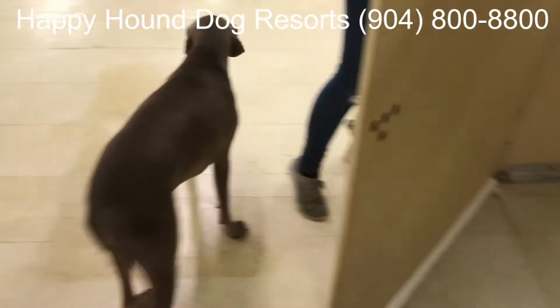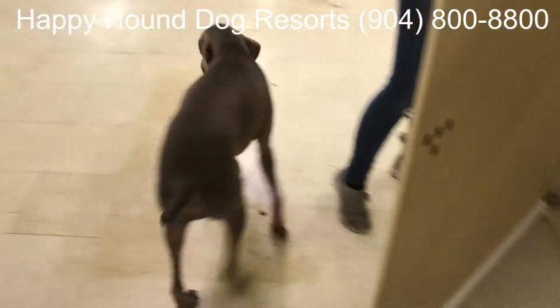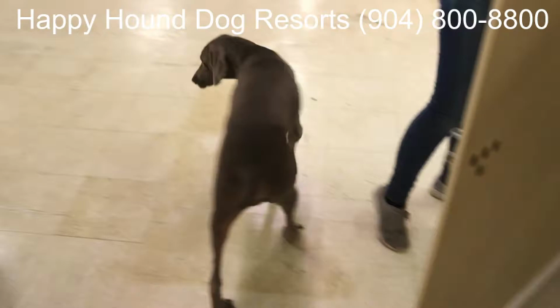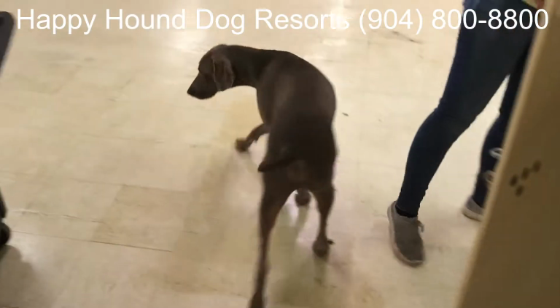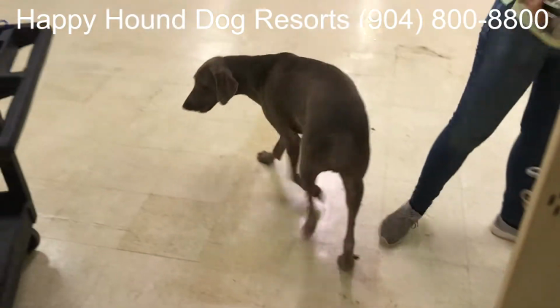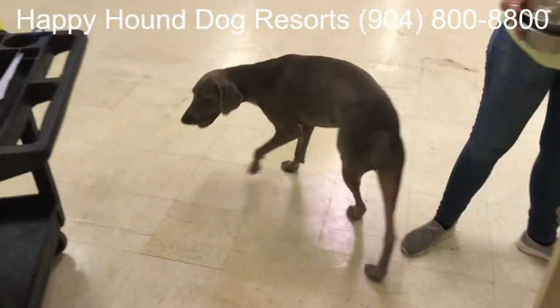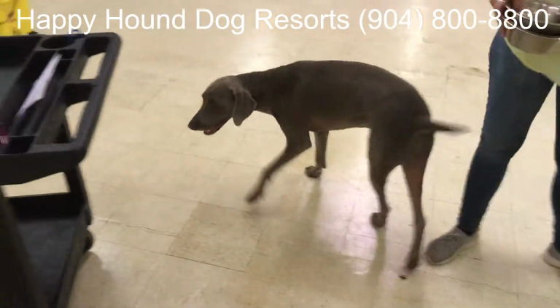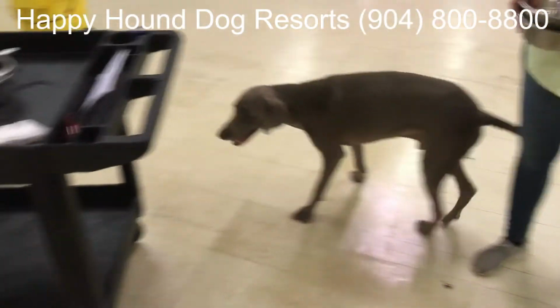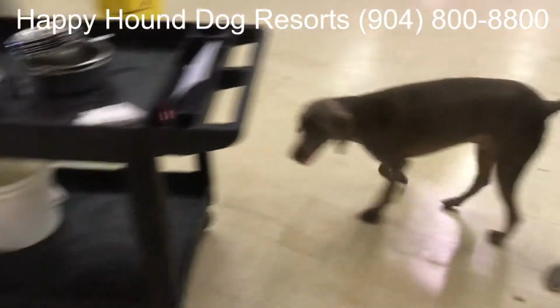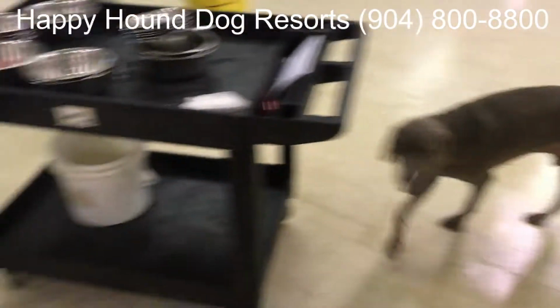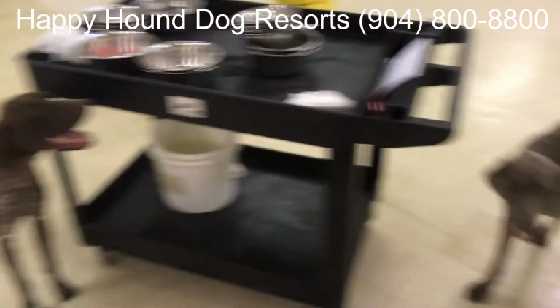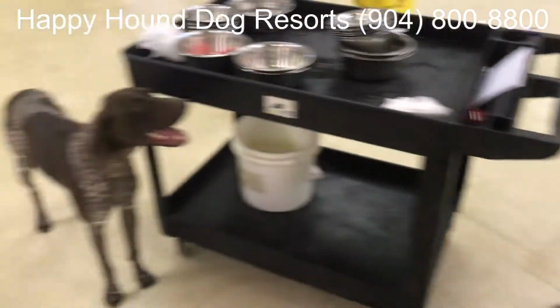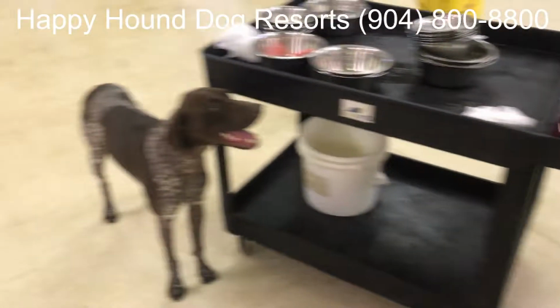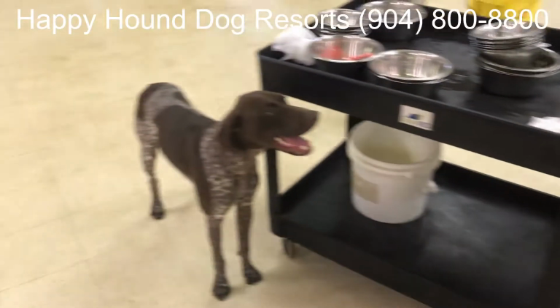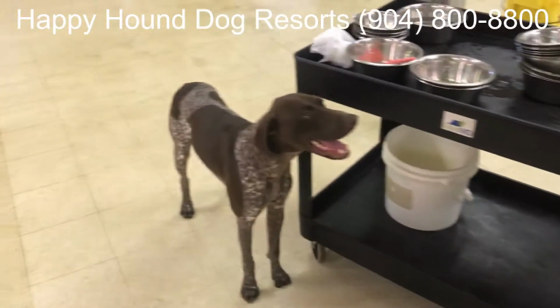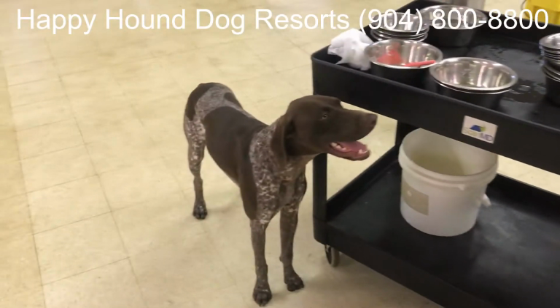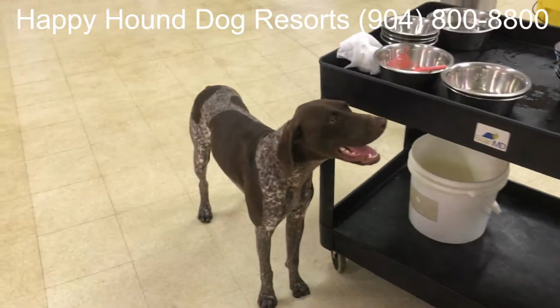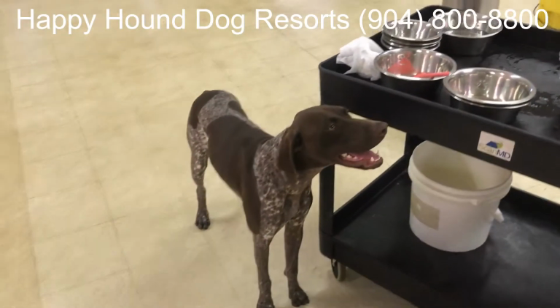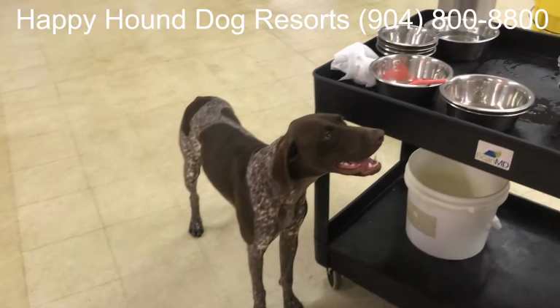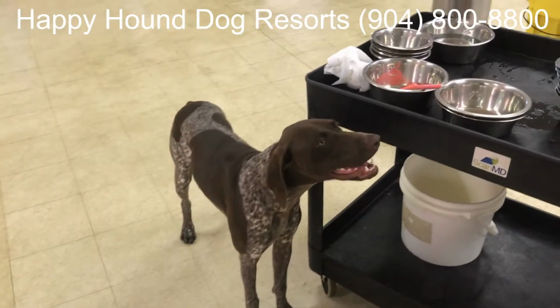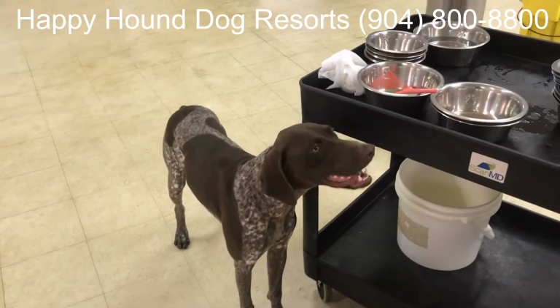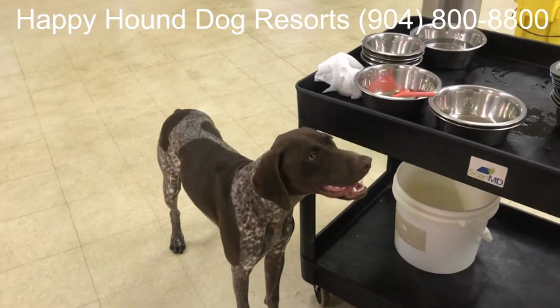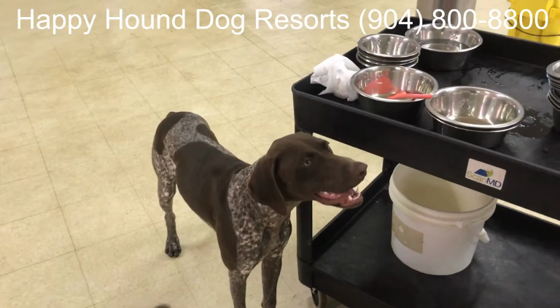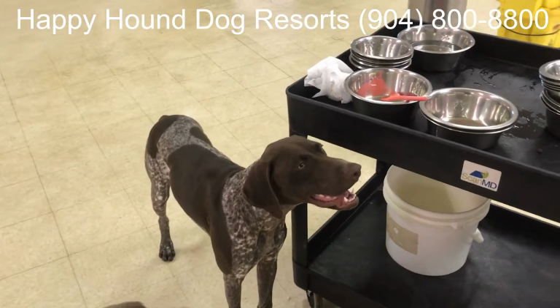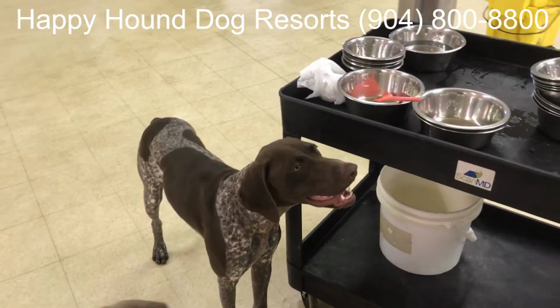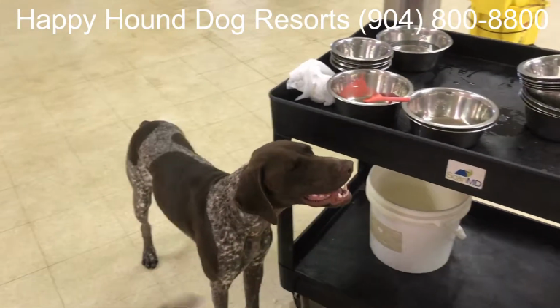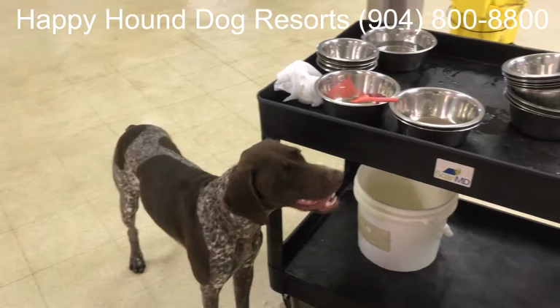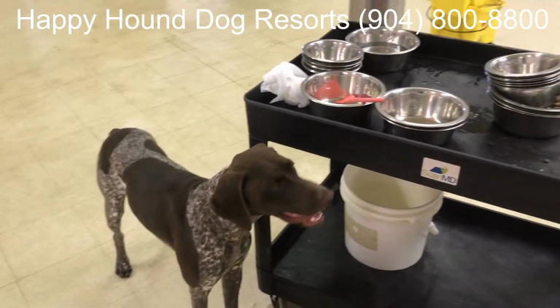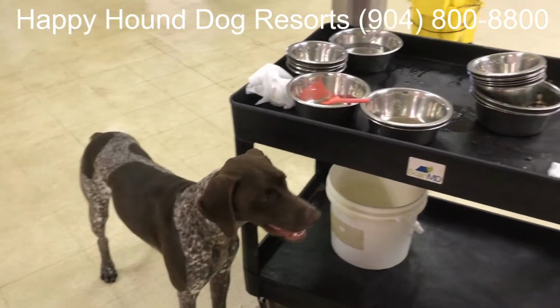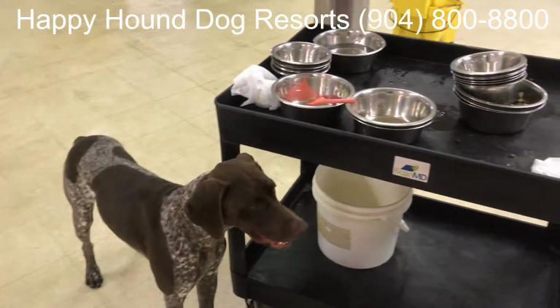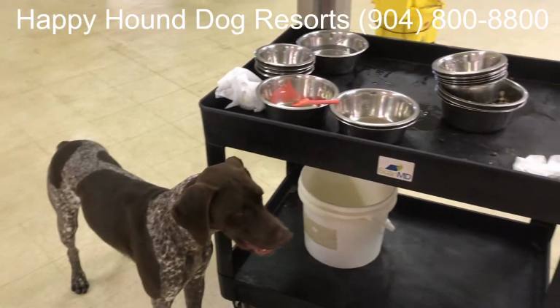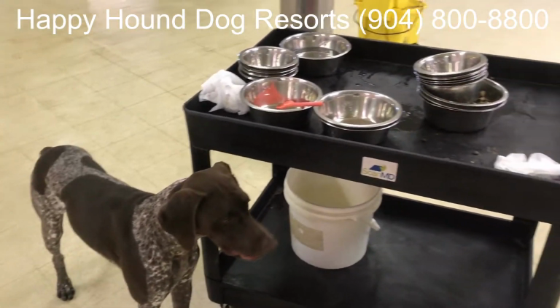And say goodbye to Bodie, and say goodbye to Charlie. We'll see you guys soon. Happy Hound Dog Results.